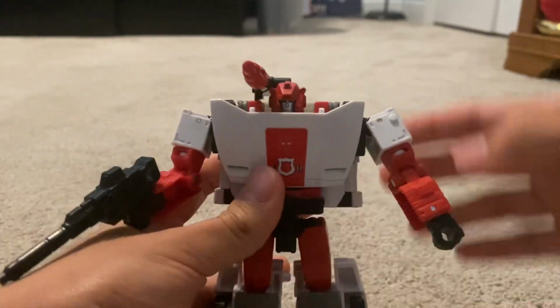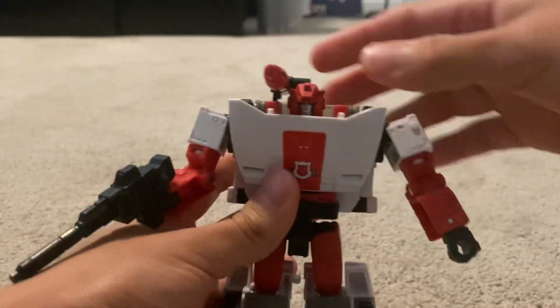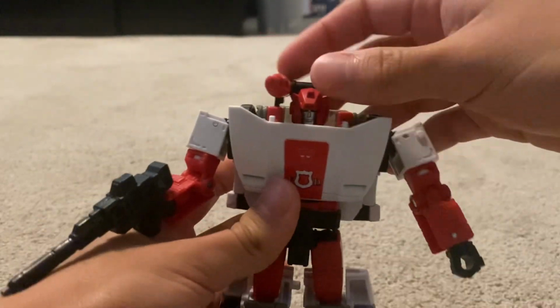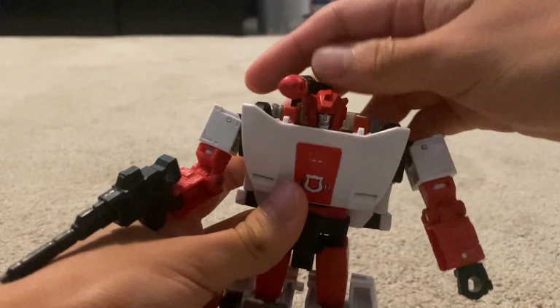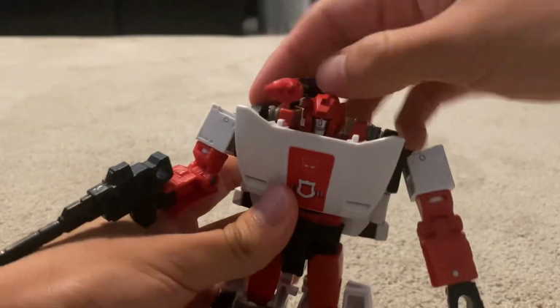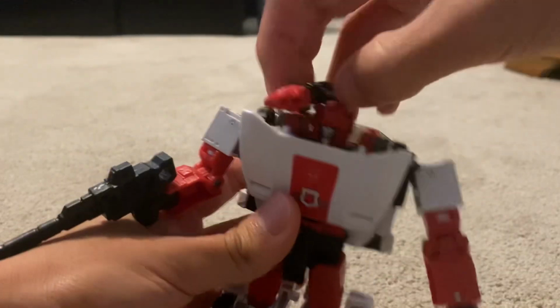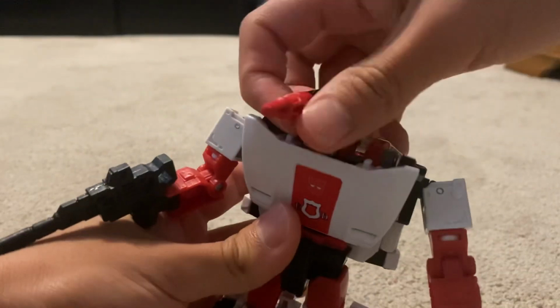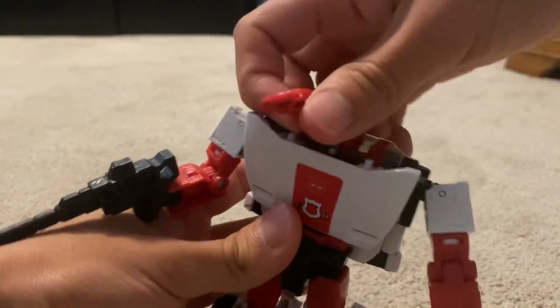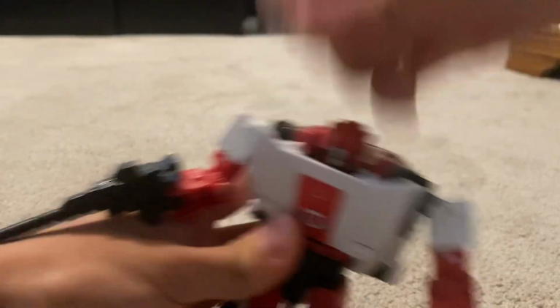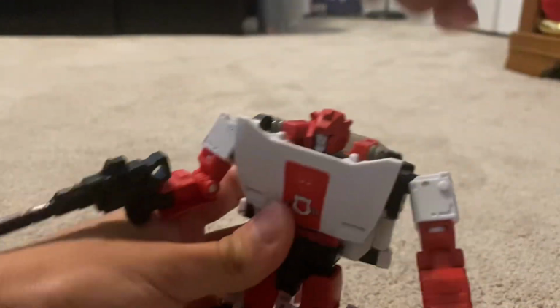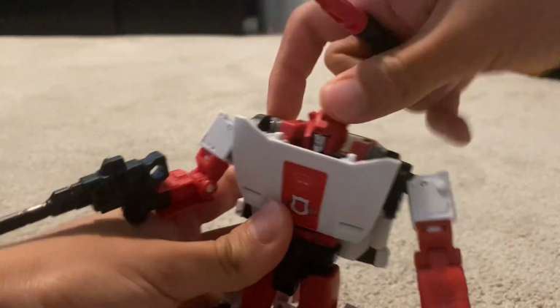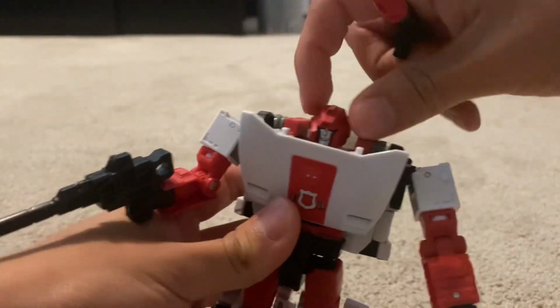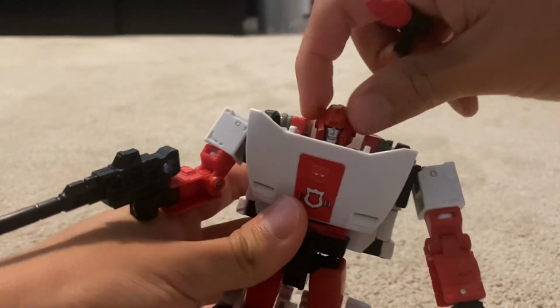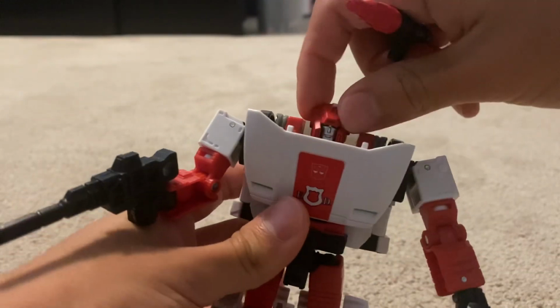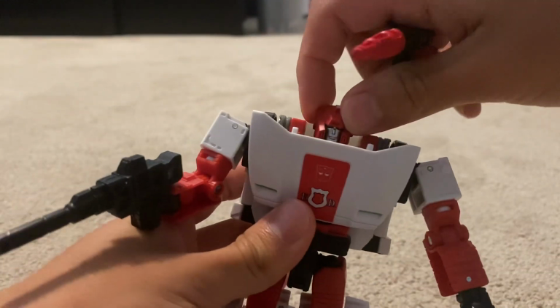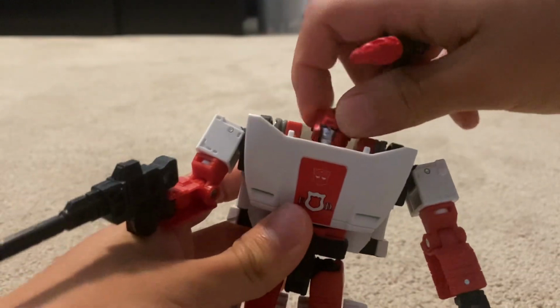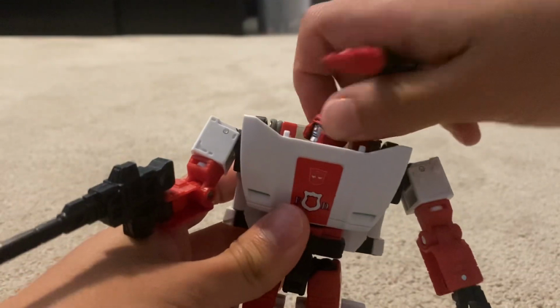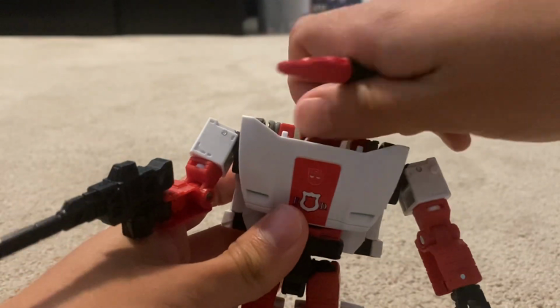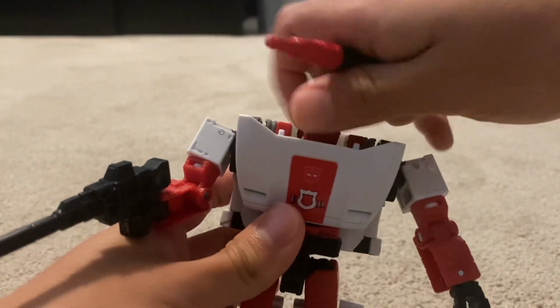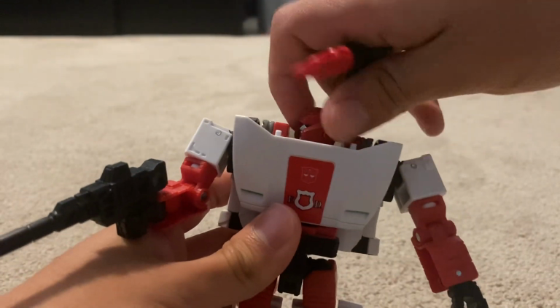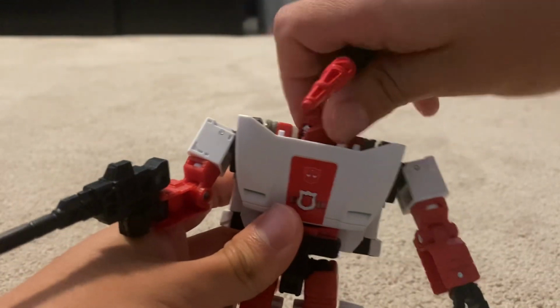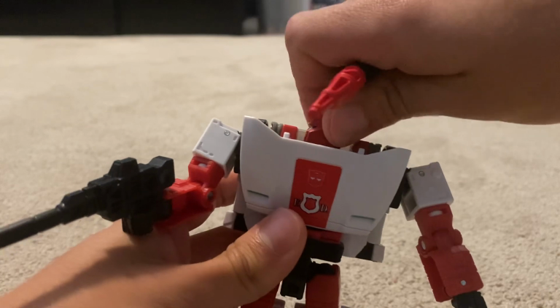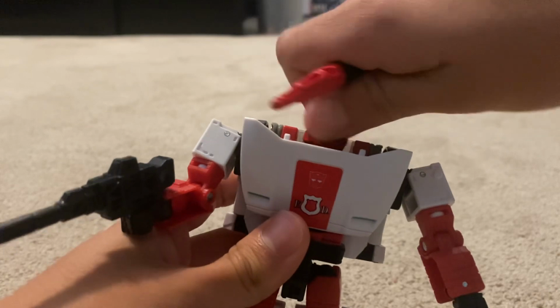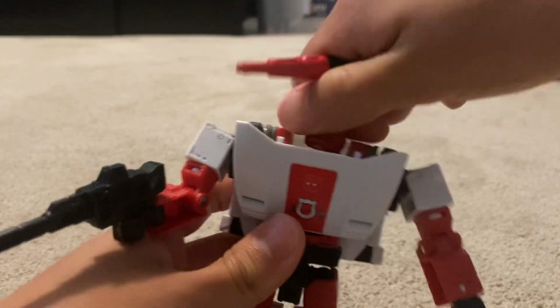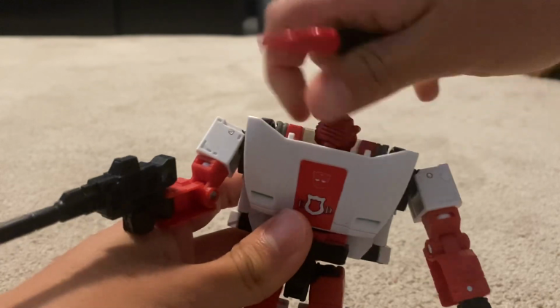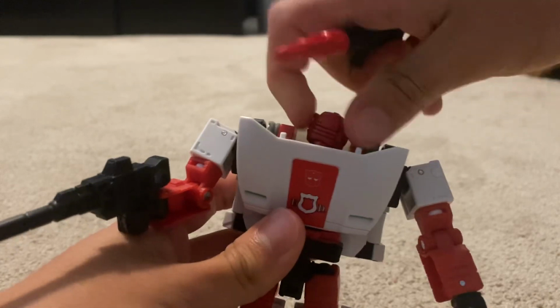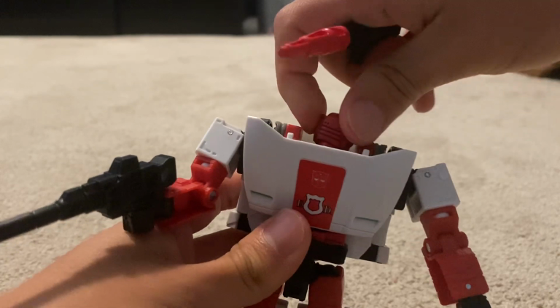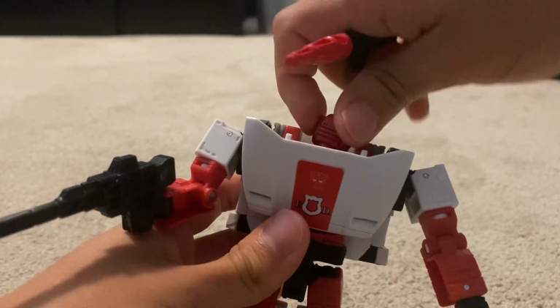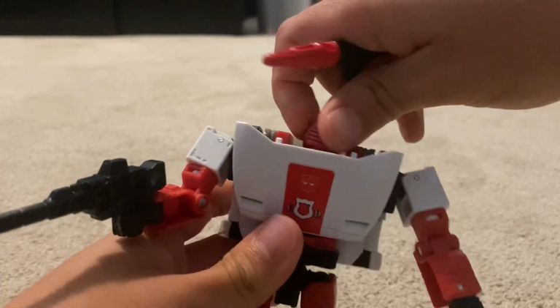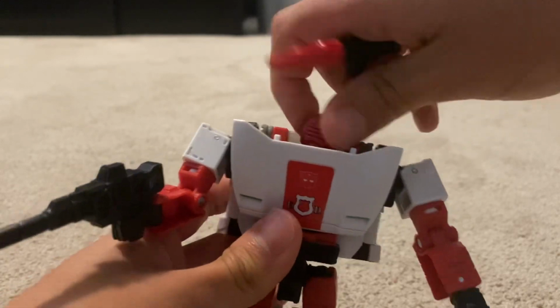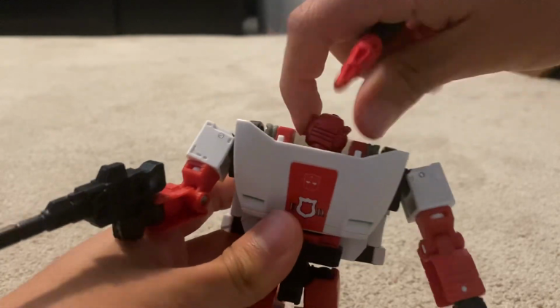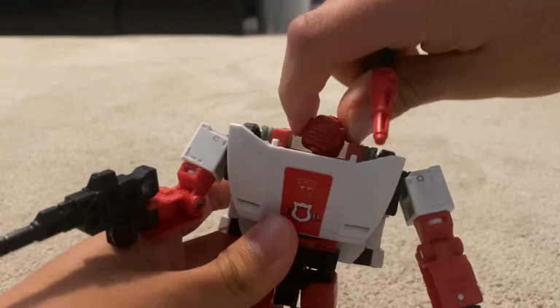And if we take this thing off, the head can move 160 degrees.